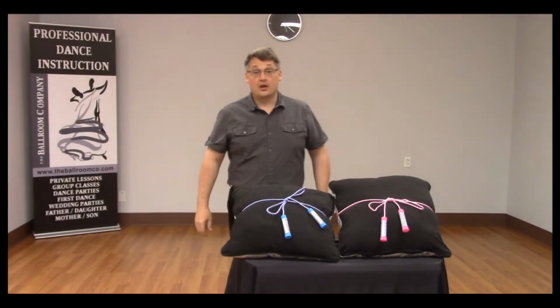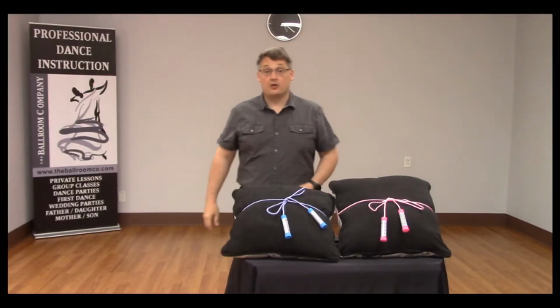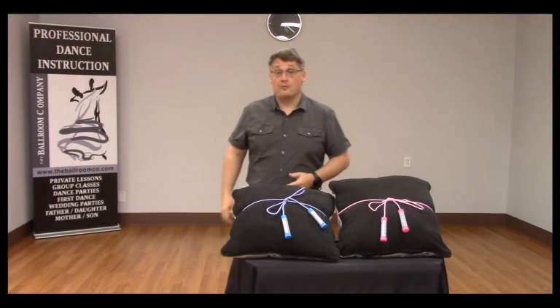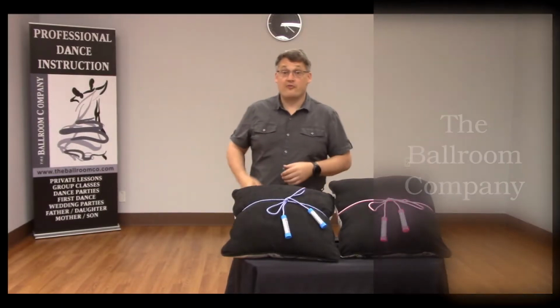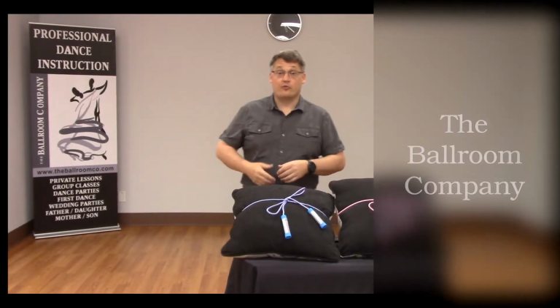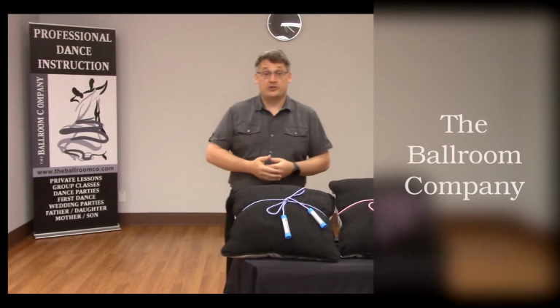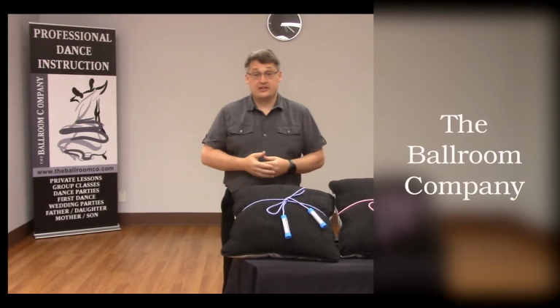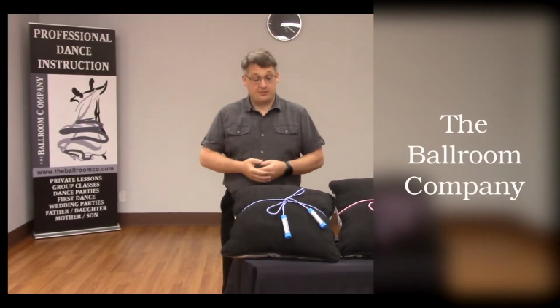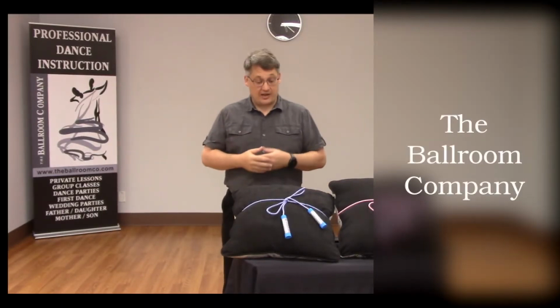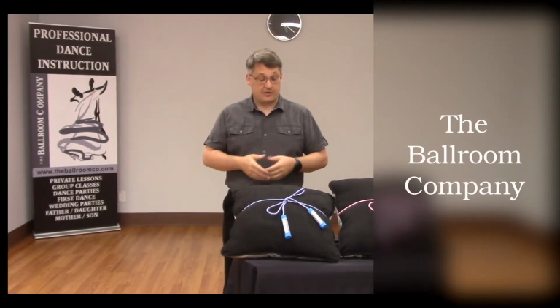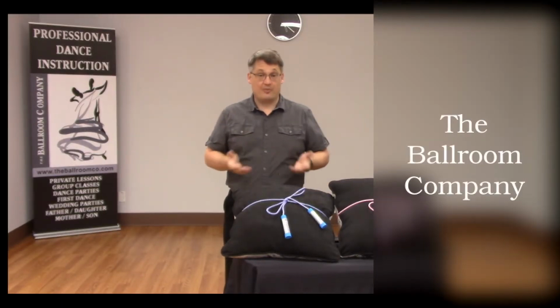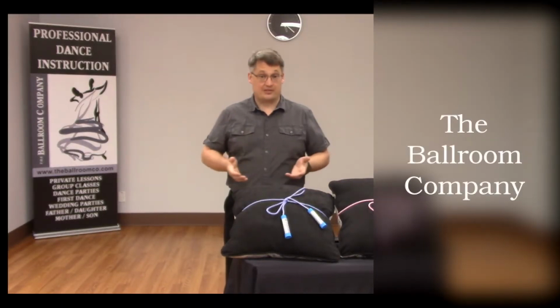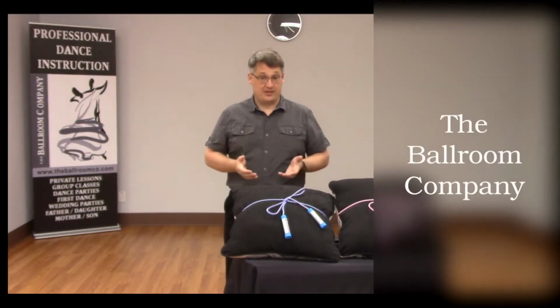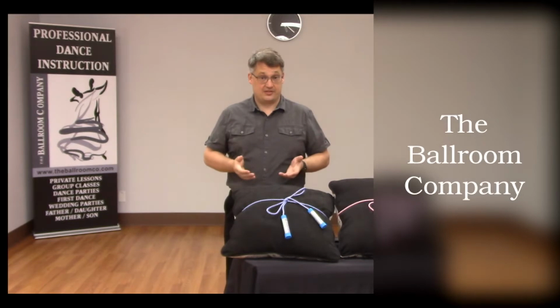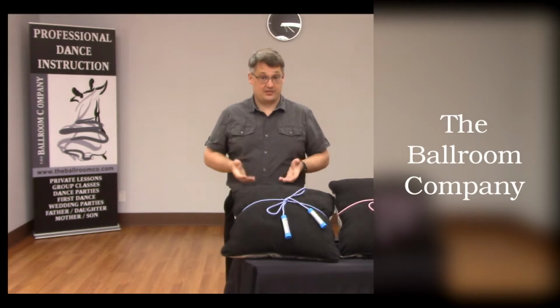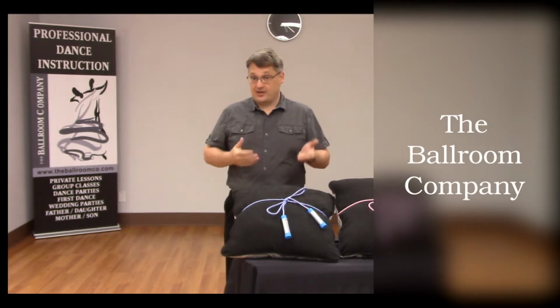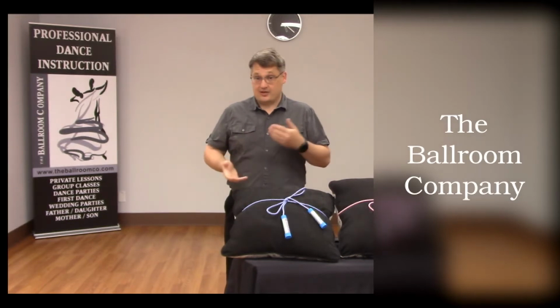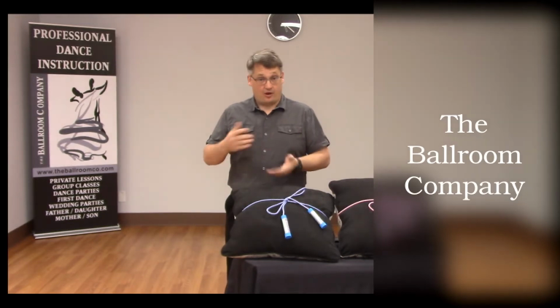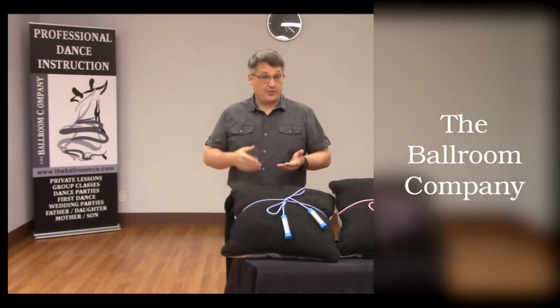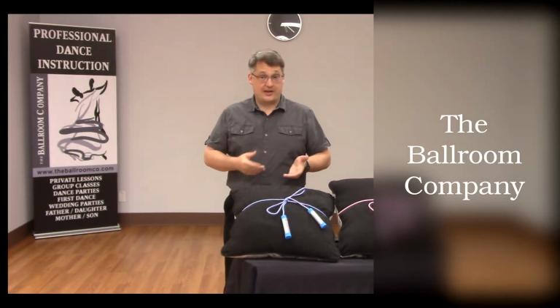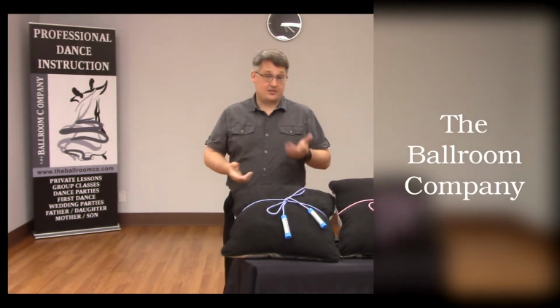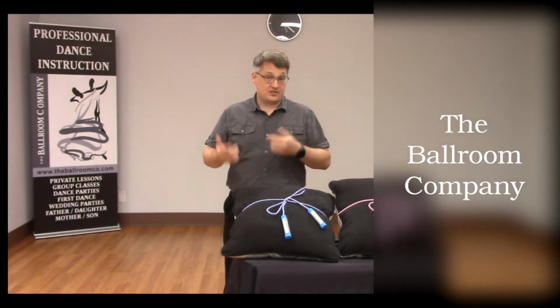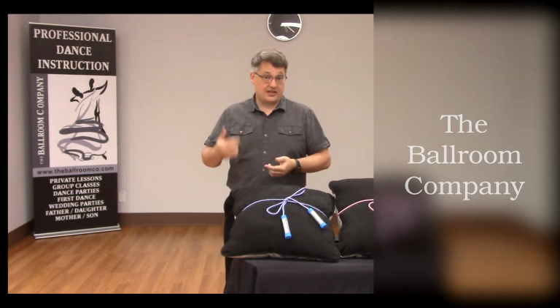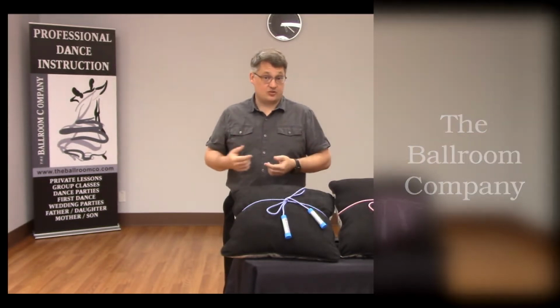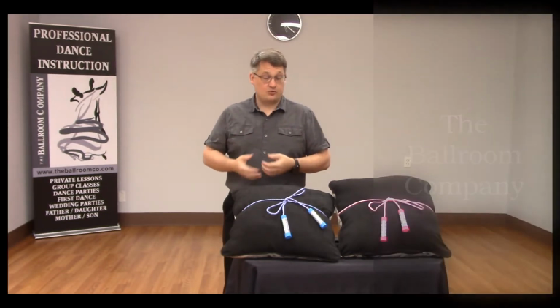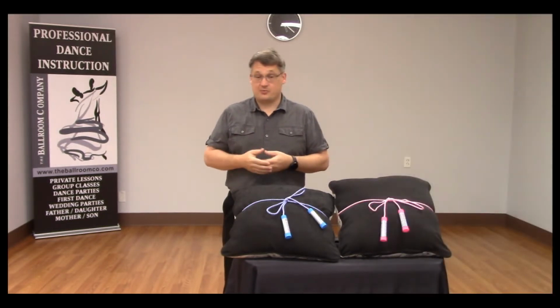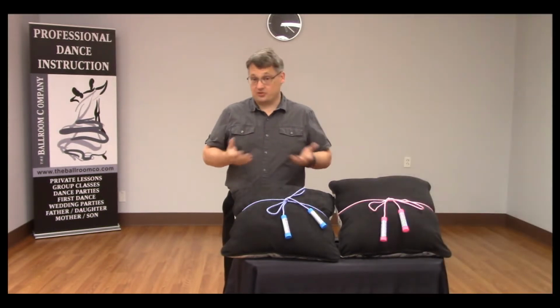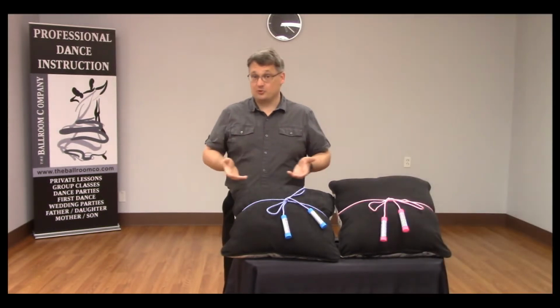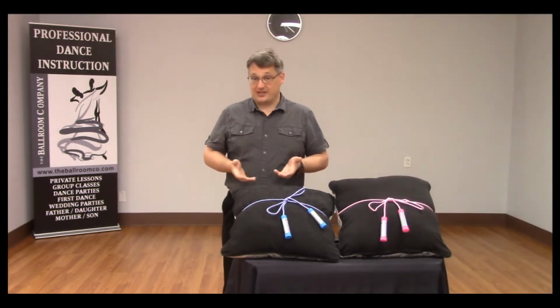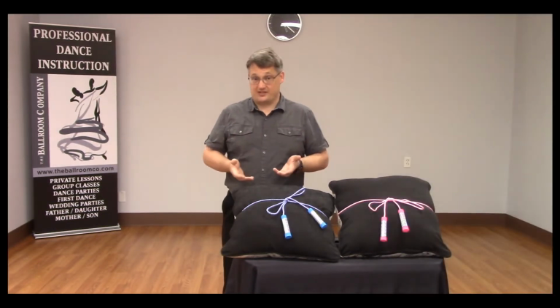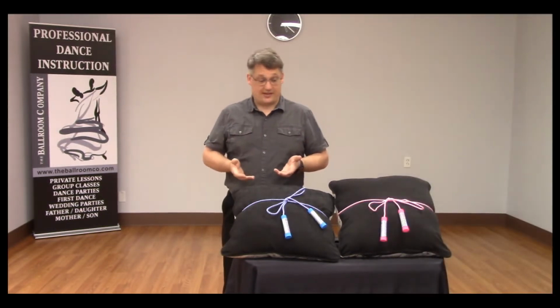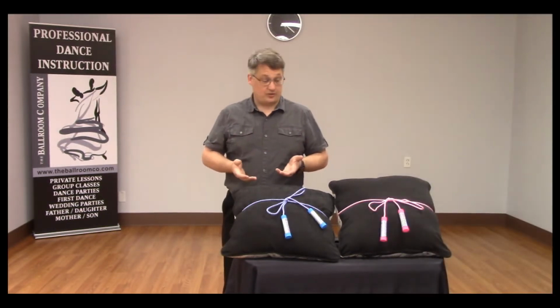Hello. For today's tidbit, I'm going to go back to basics — all the way not just to dance shoes, but to shoelaces, actually.